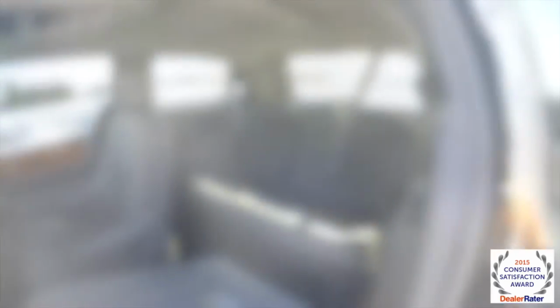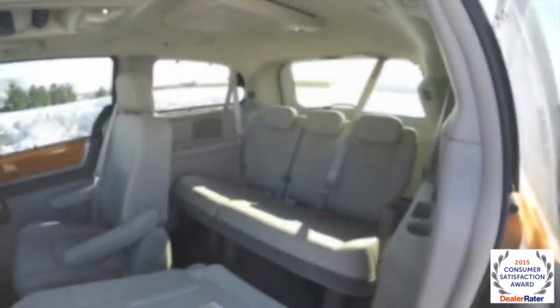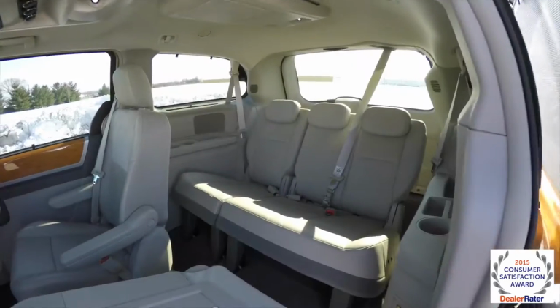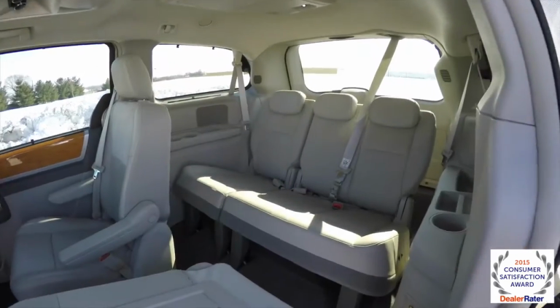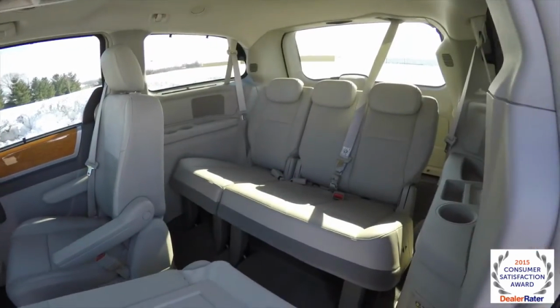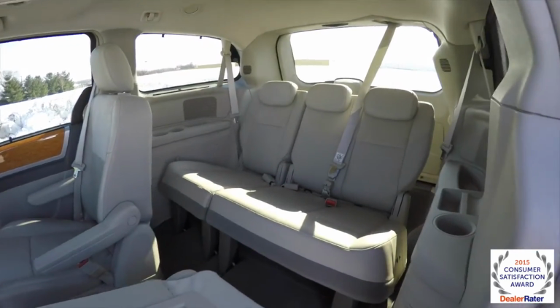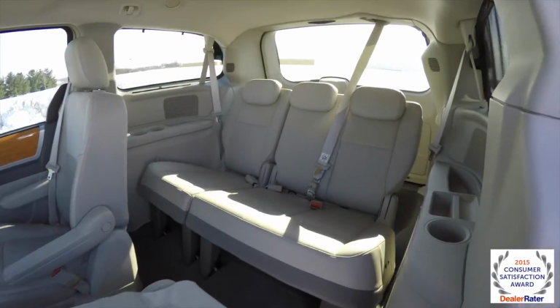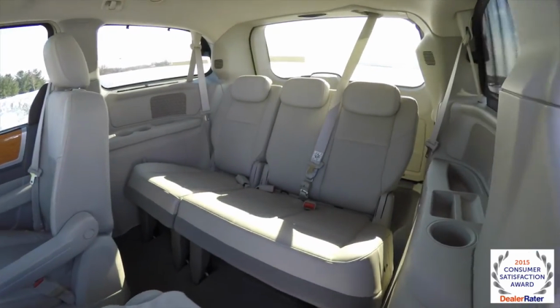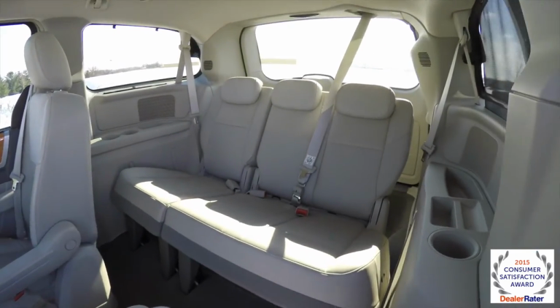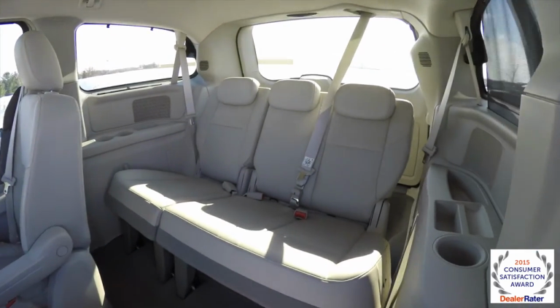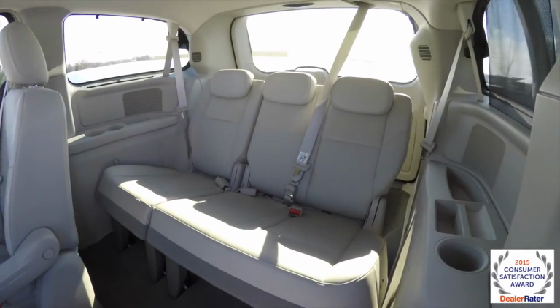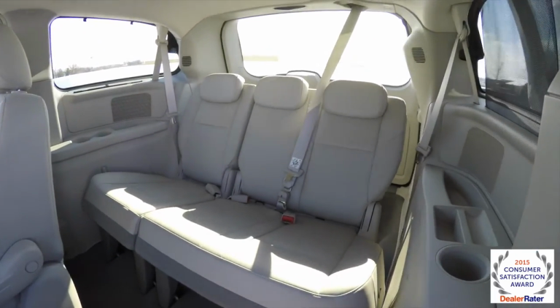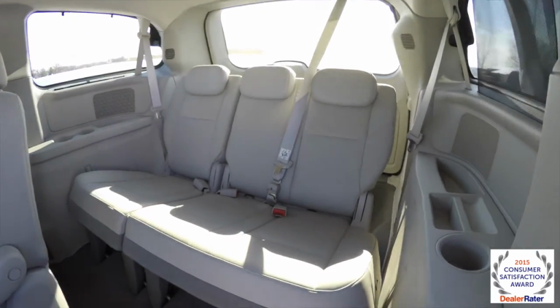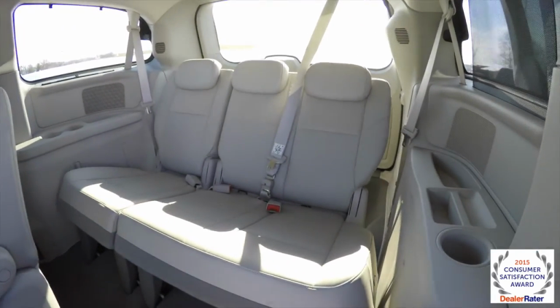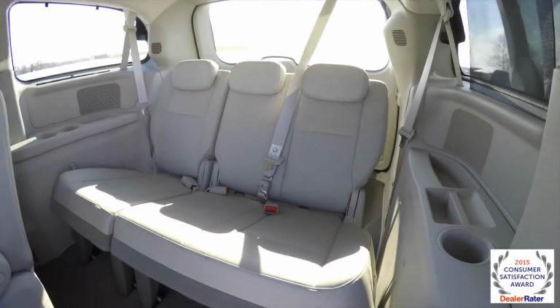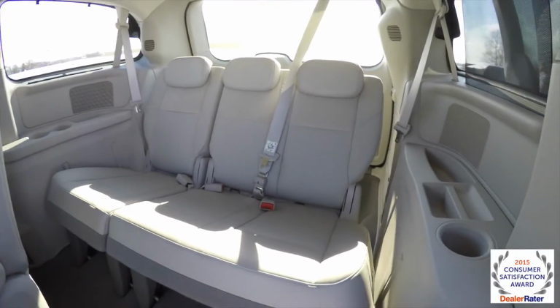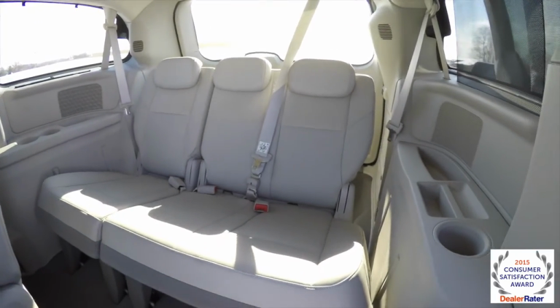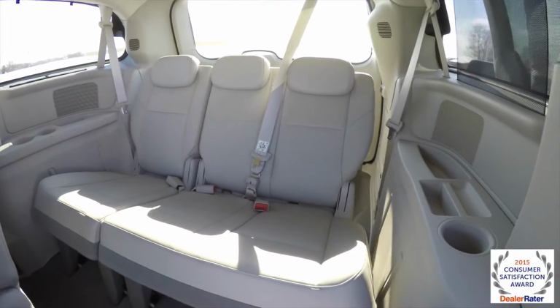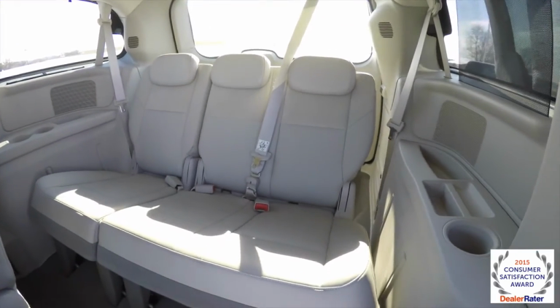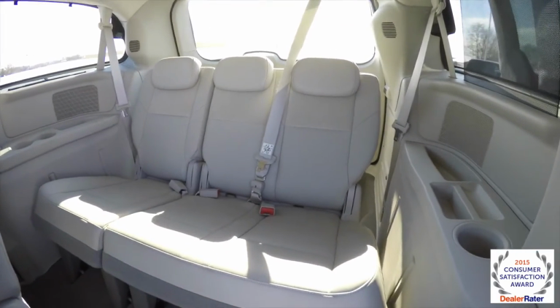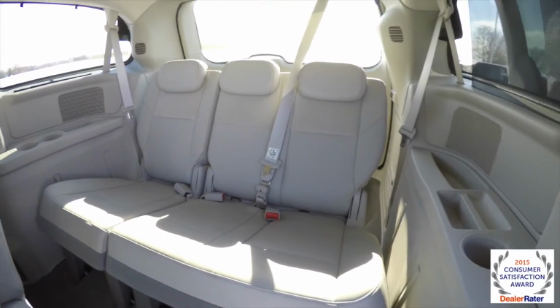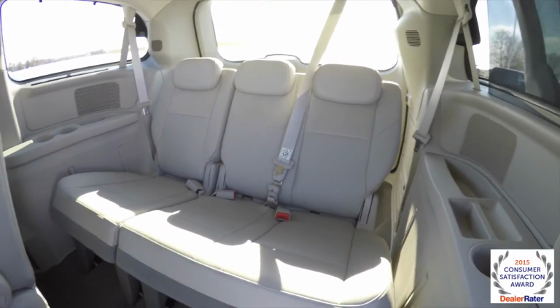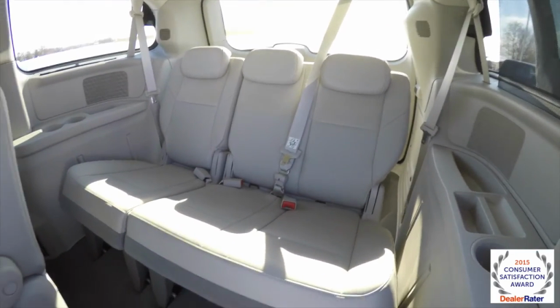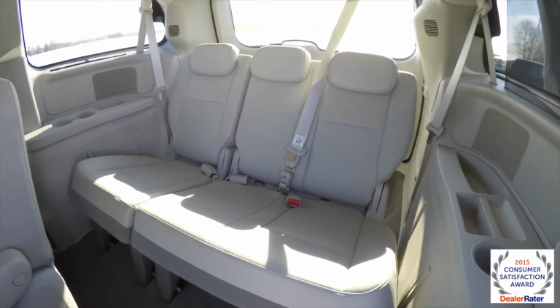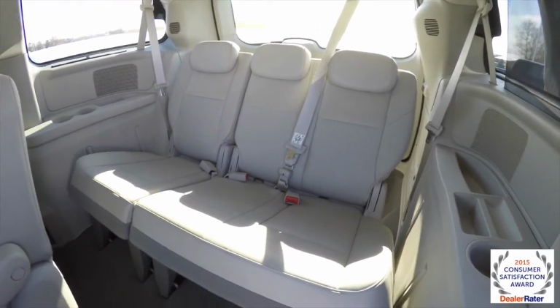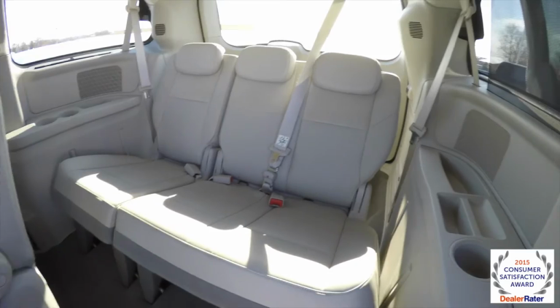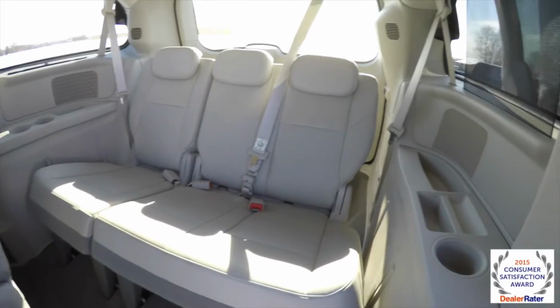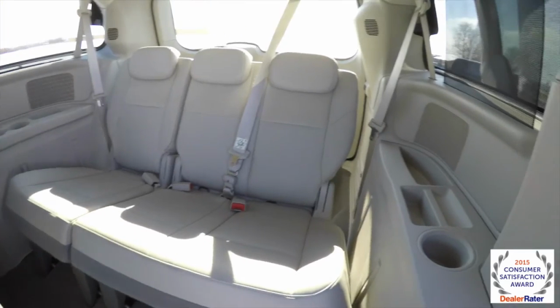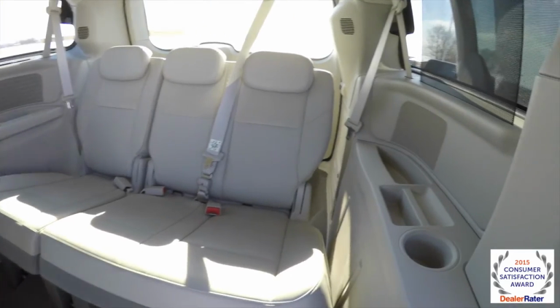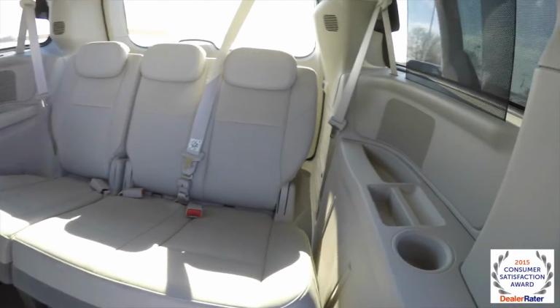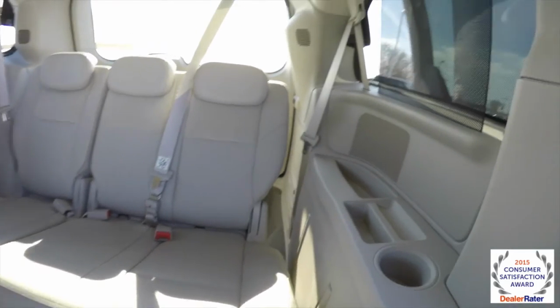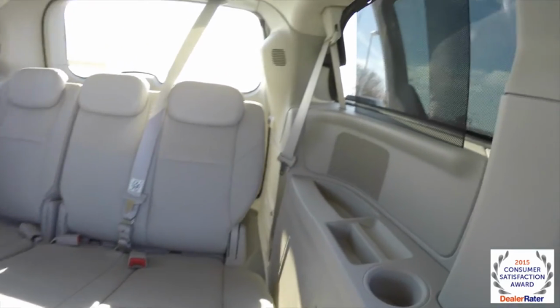Let's take a look at the third row seat. This is a power folding third row seat — I'll show the controls here in just a few moments.